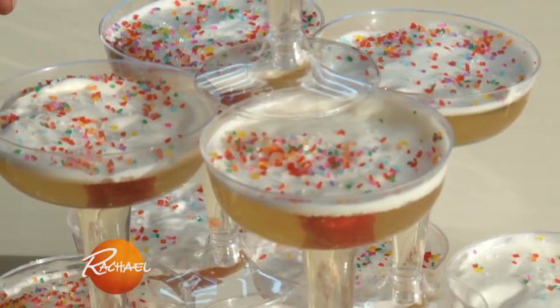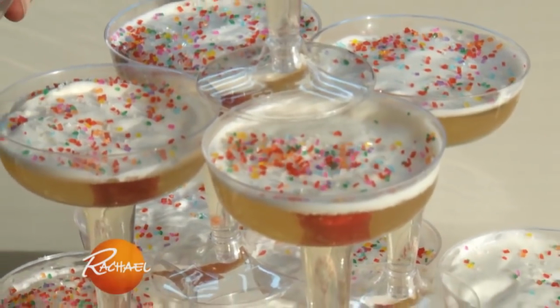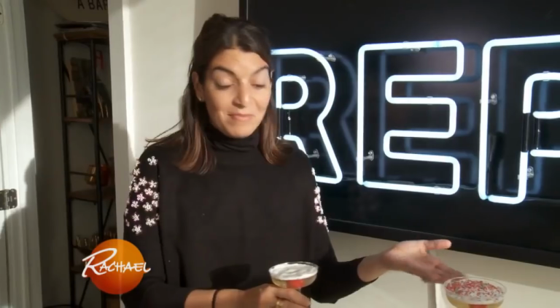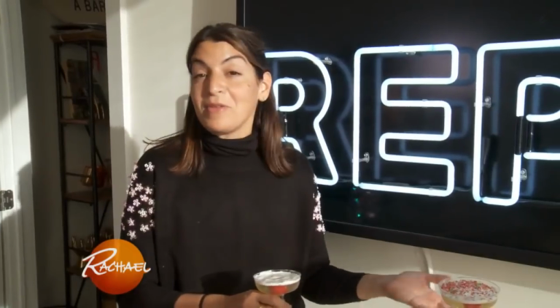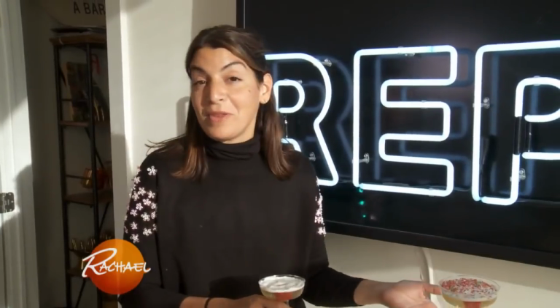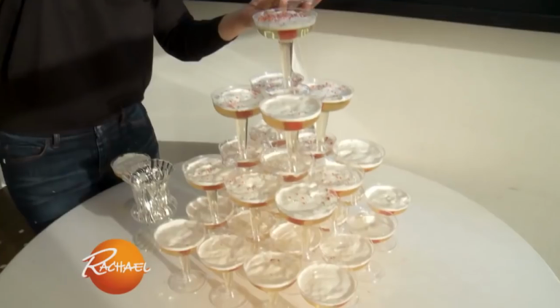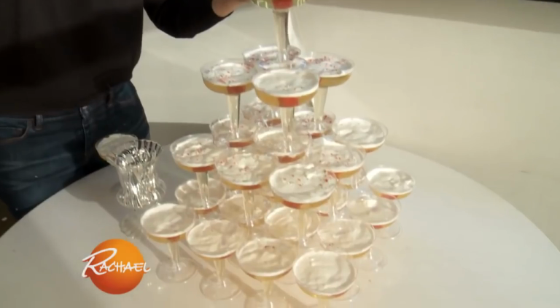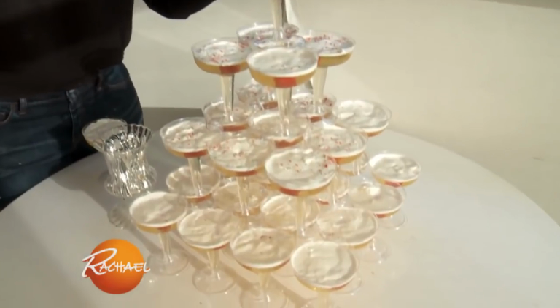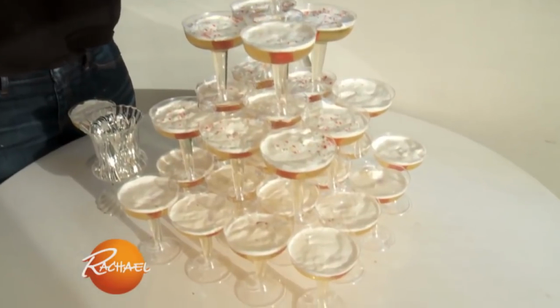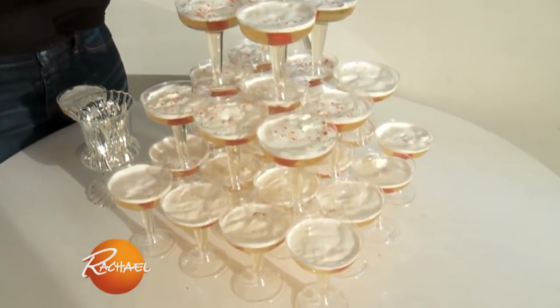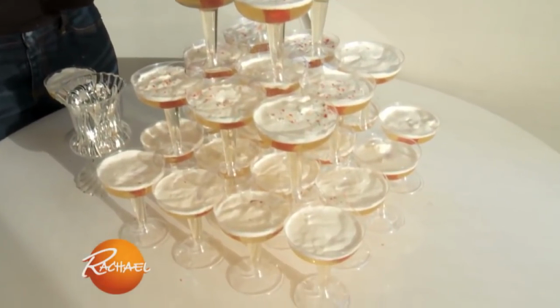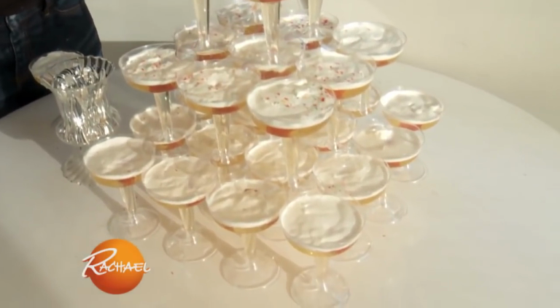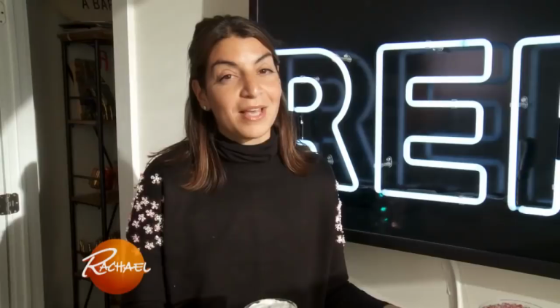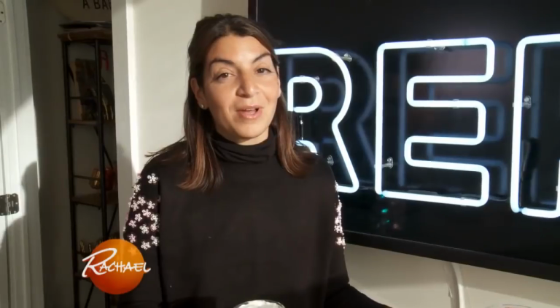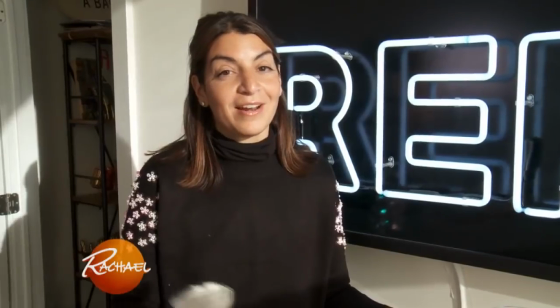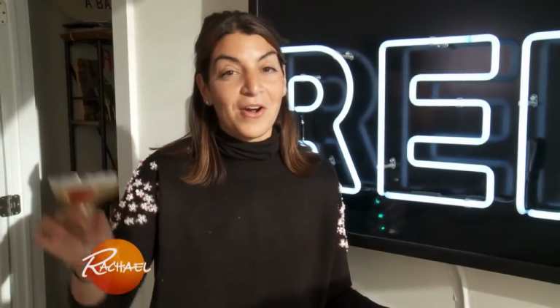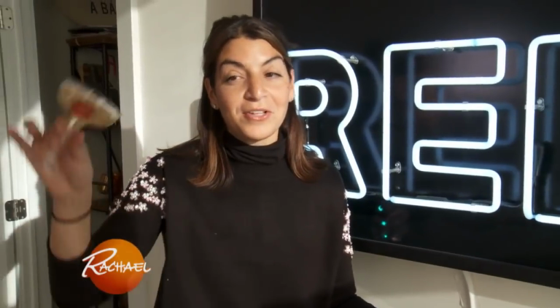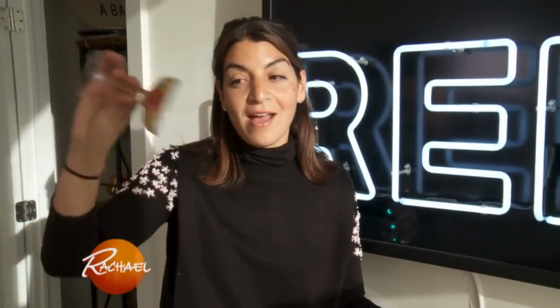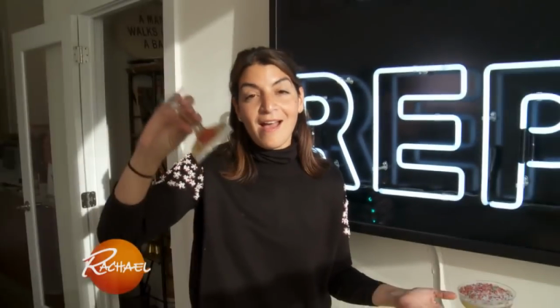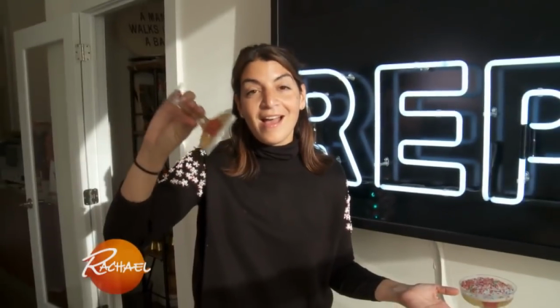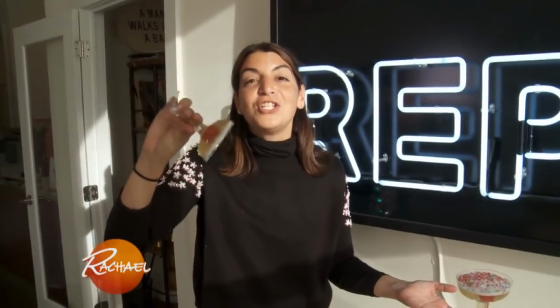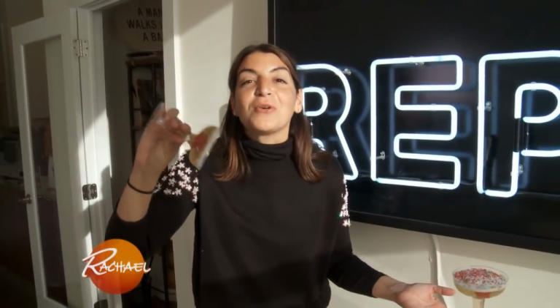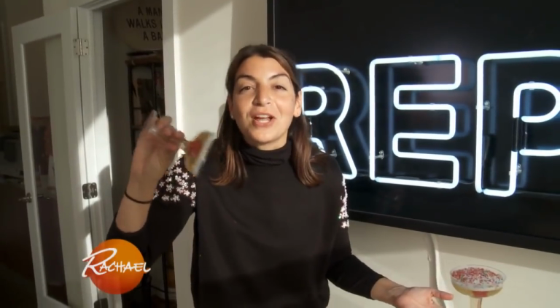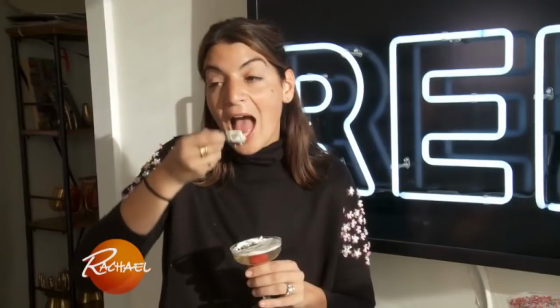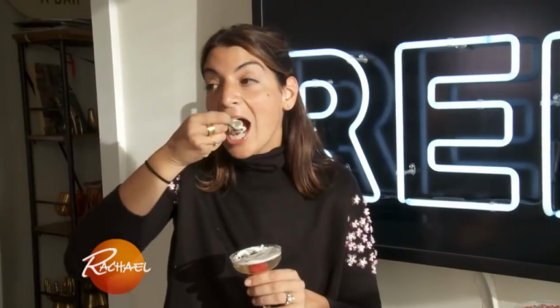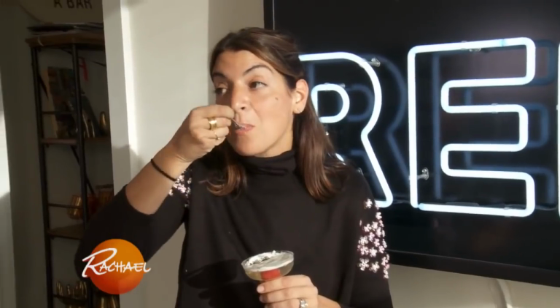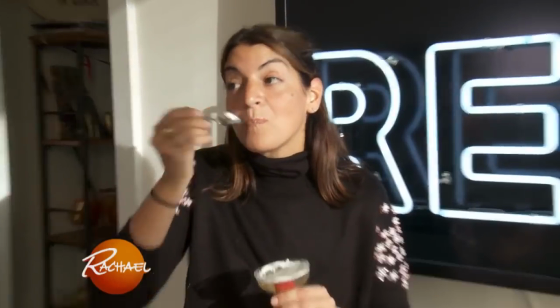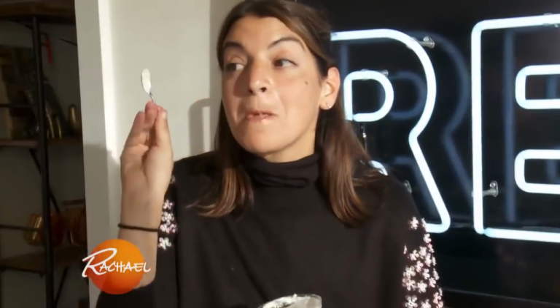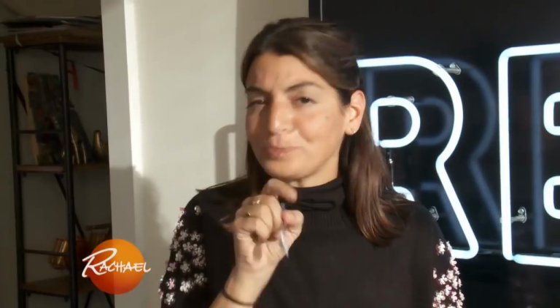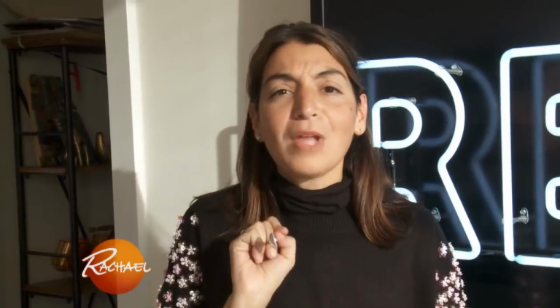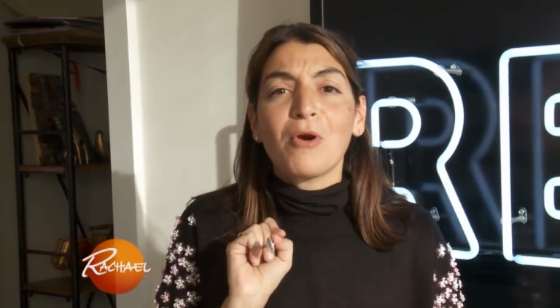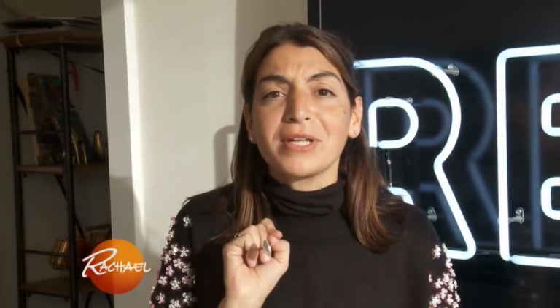This you would think is a champagne tower, but guess what? Ours is a Jell-O shot champagne tower. Perfect.